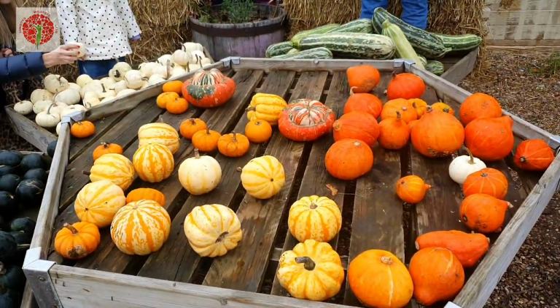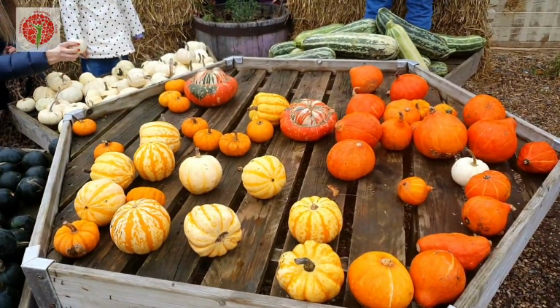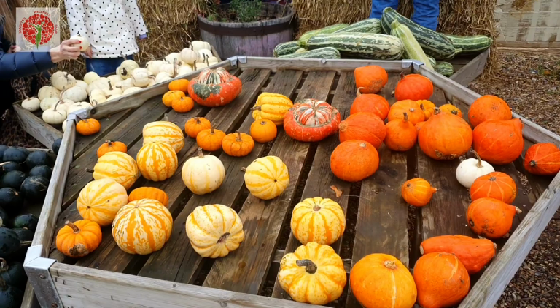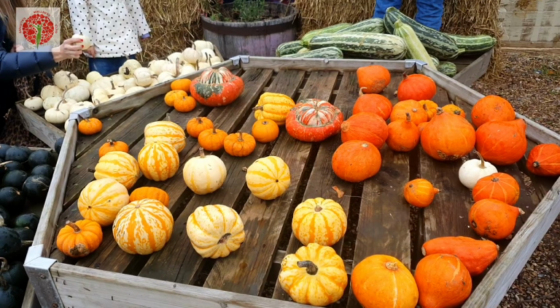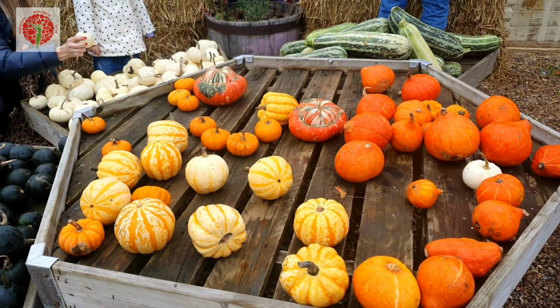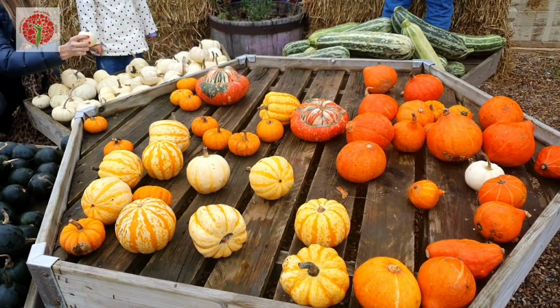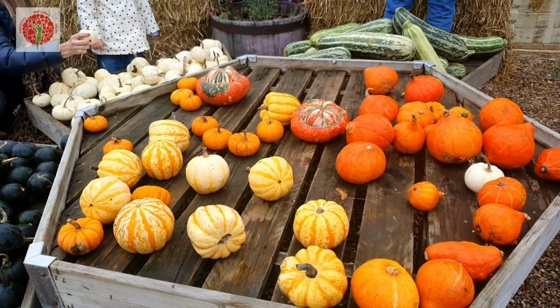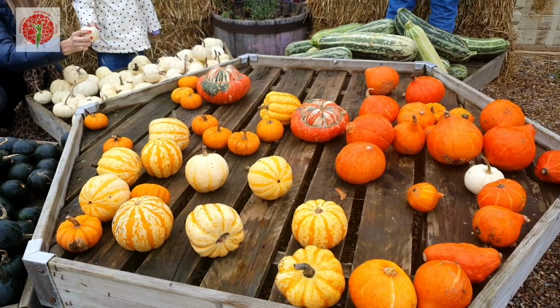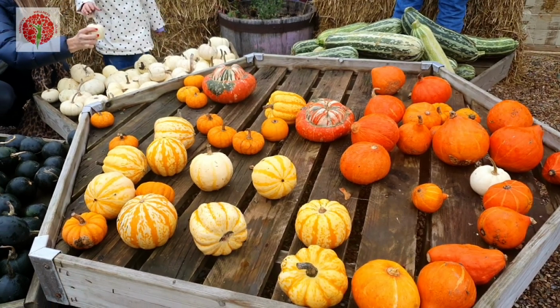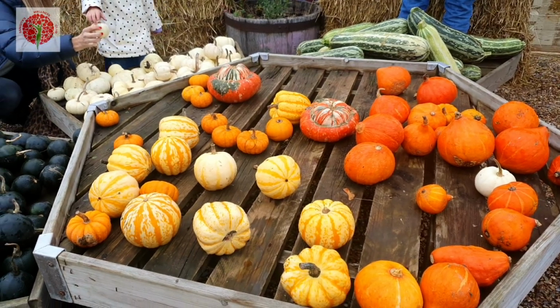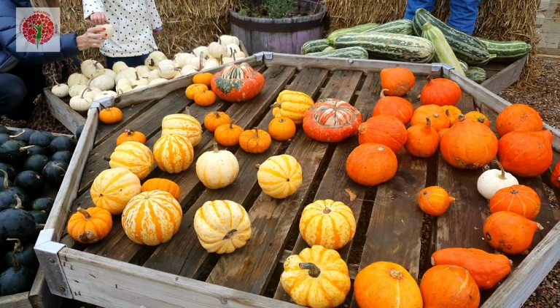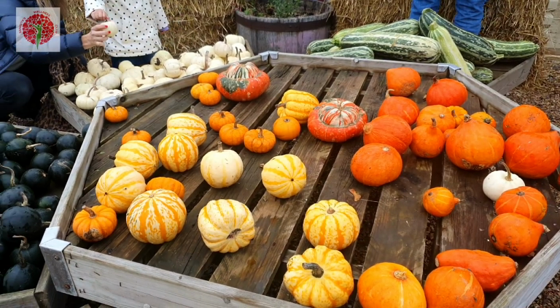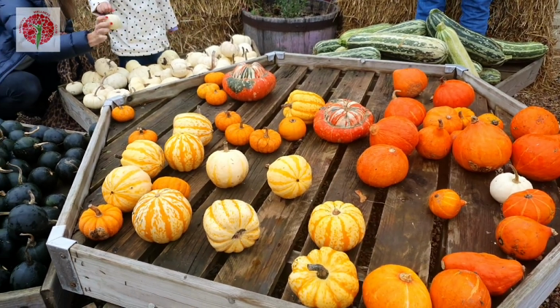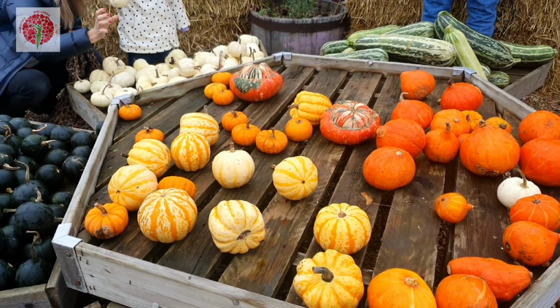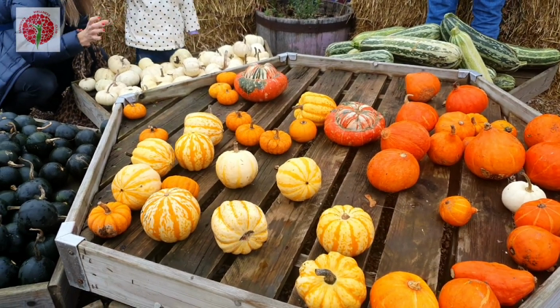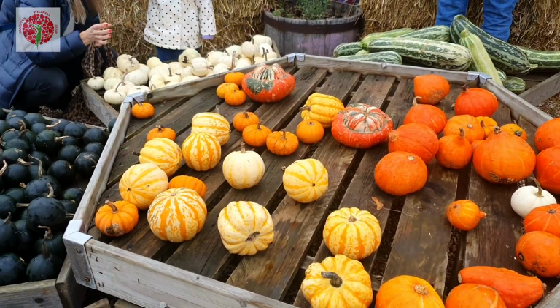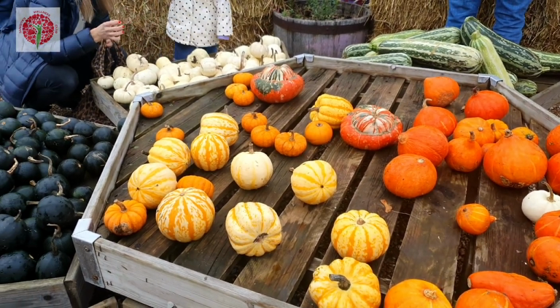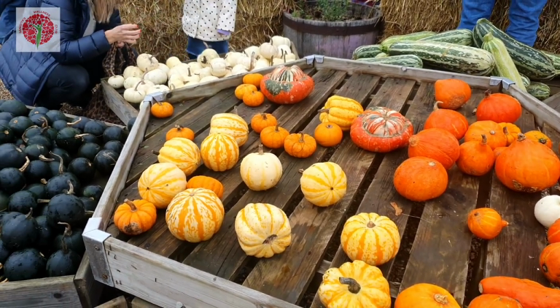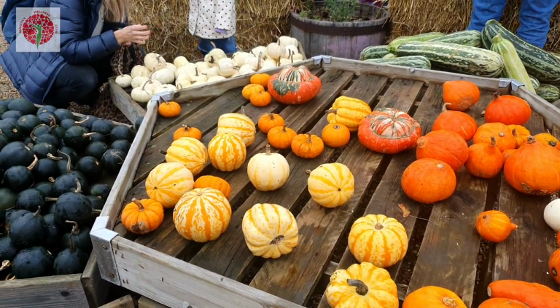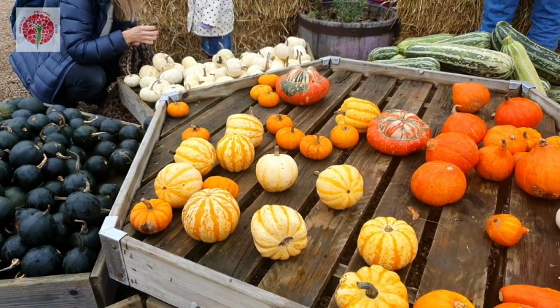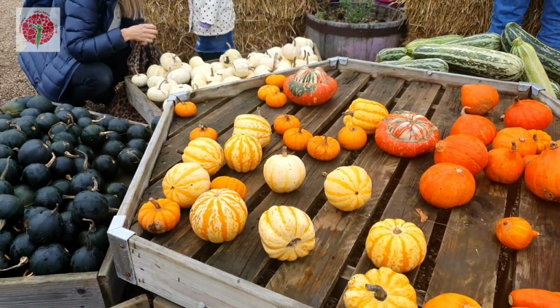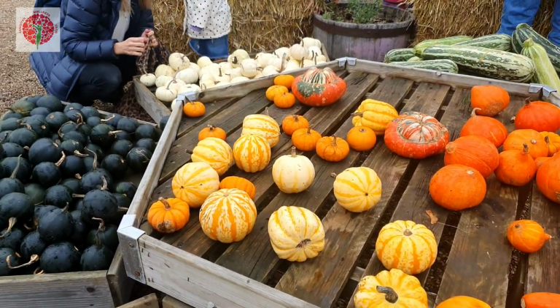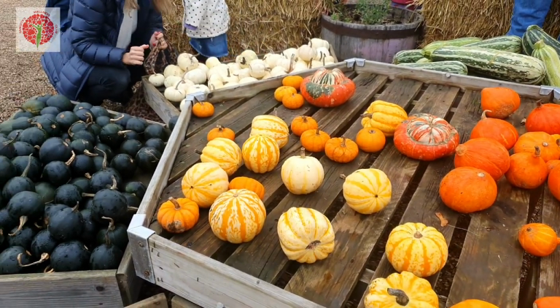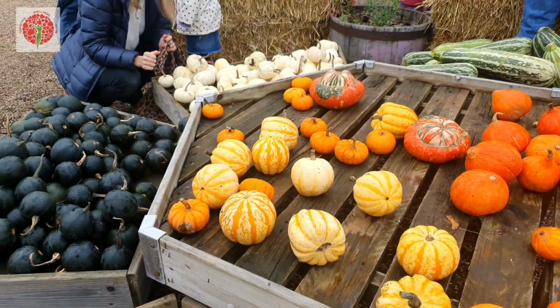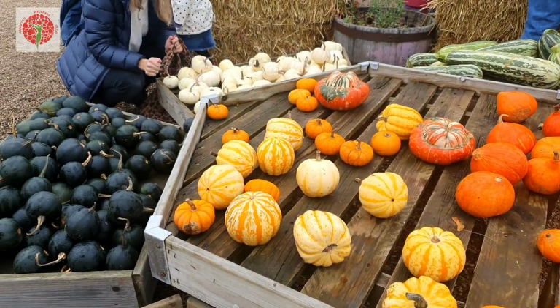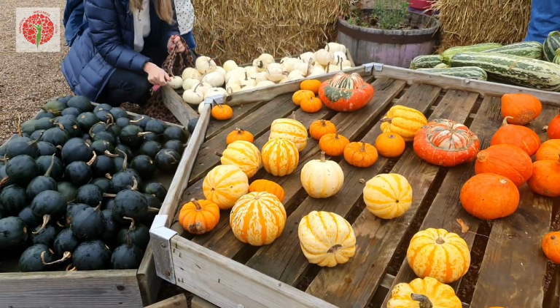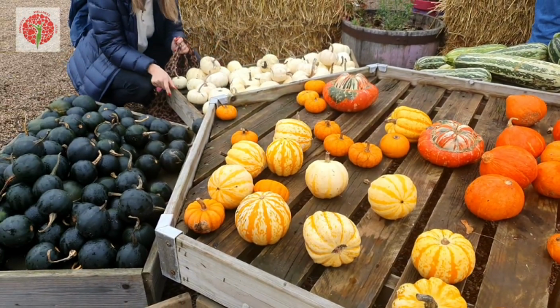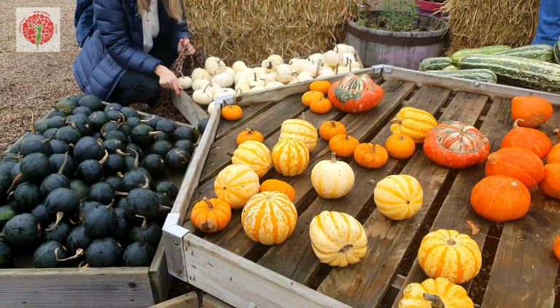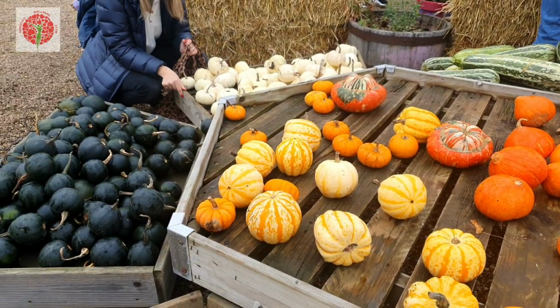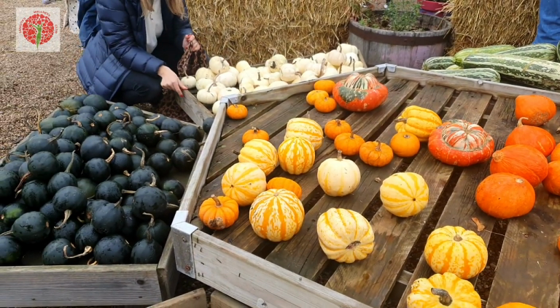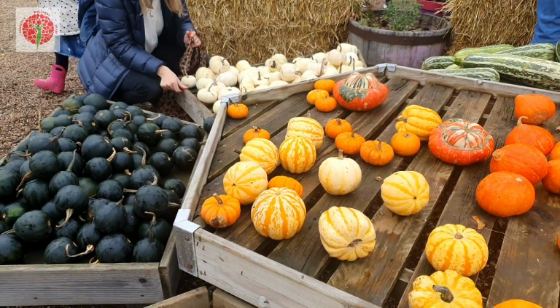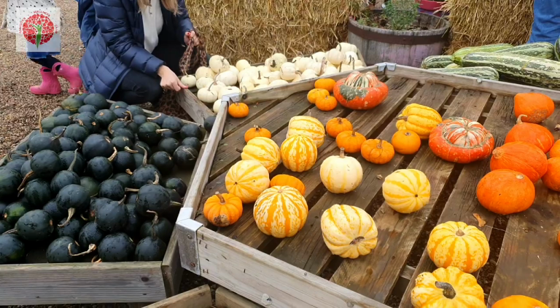These pumpkins look like someone painted them — not real at all, it's so beautiful.